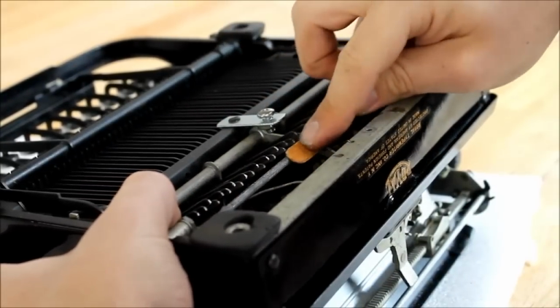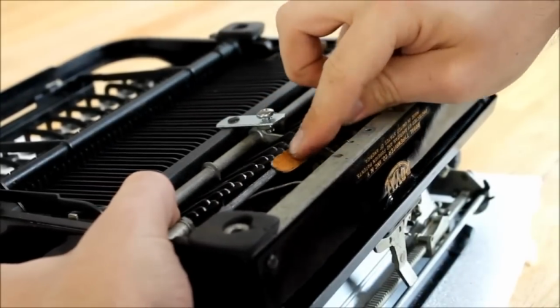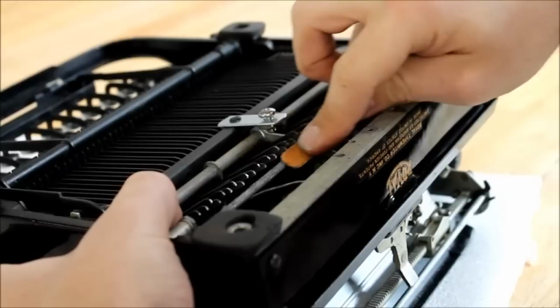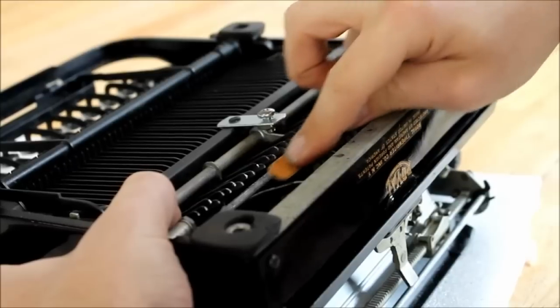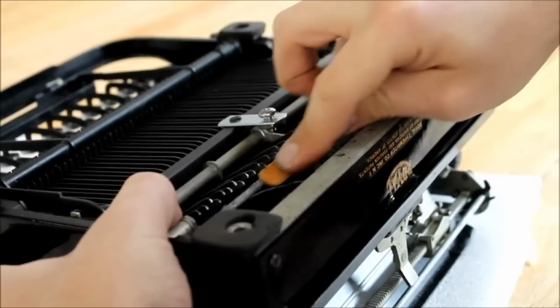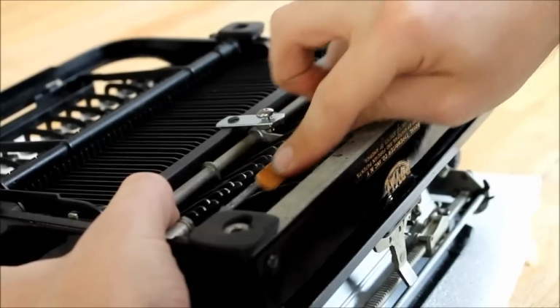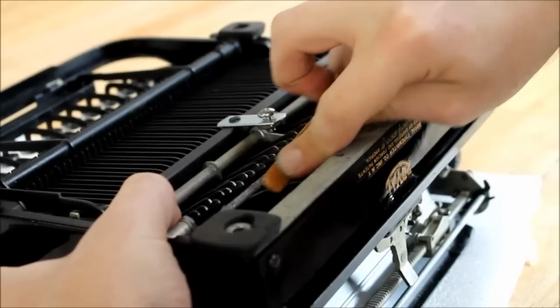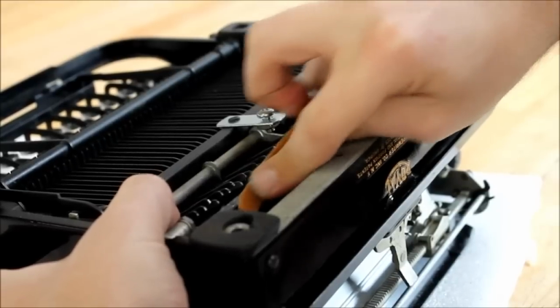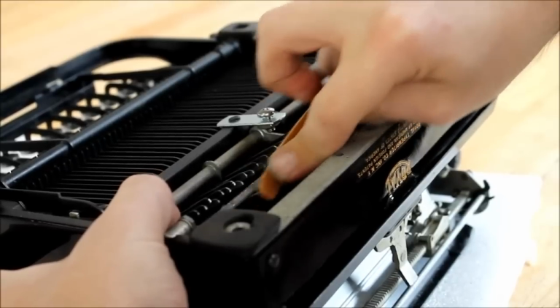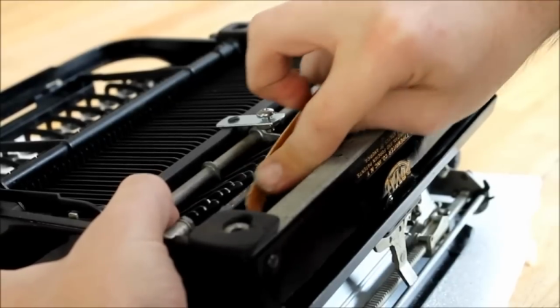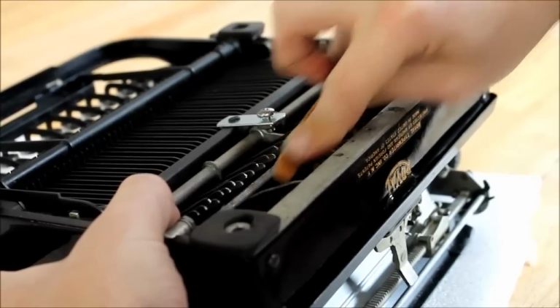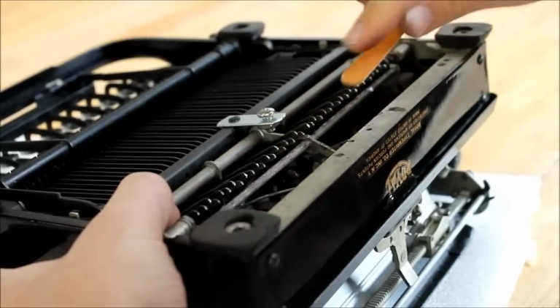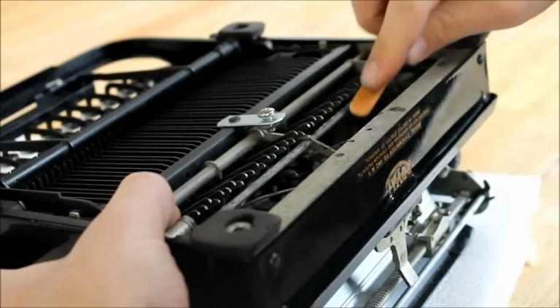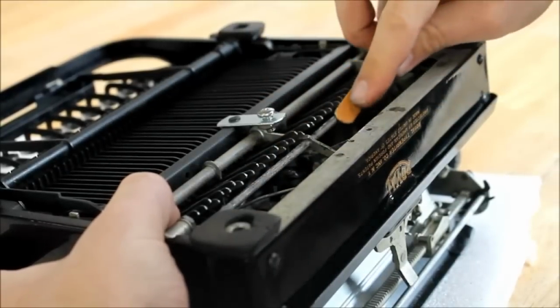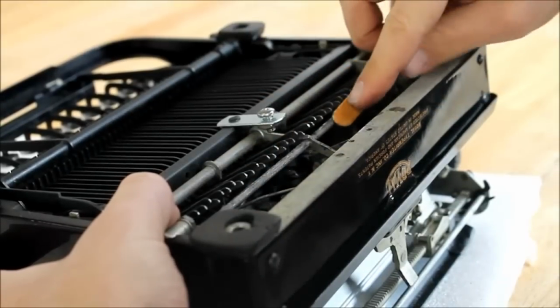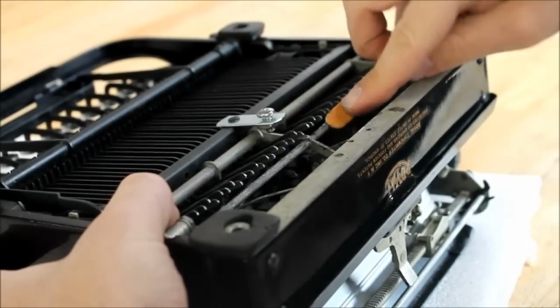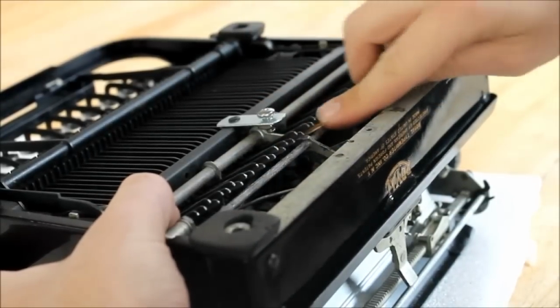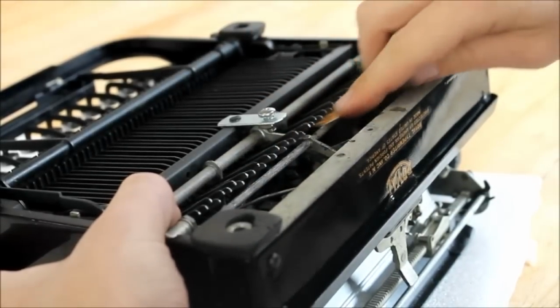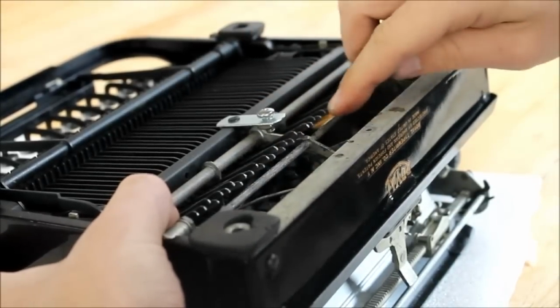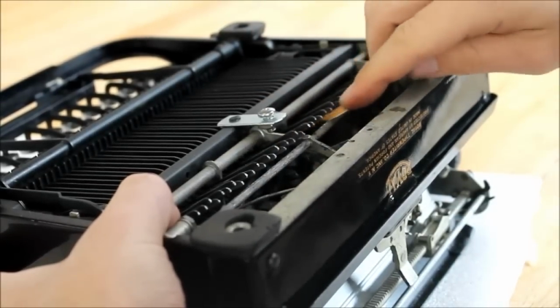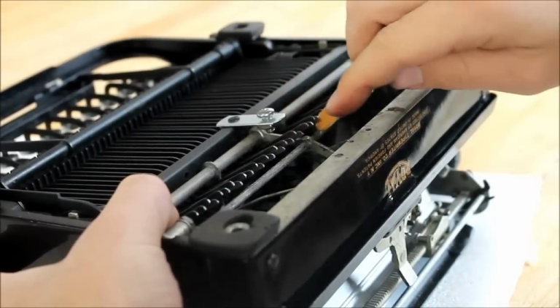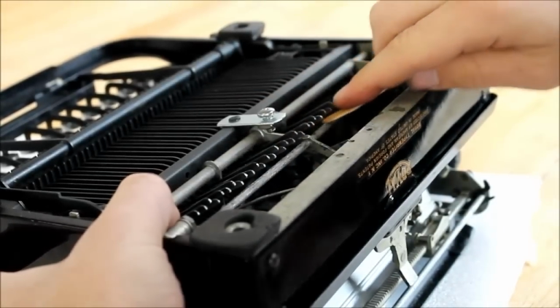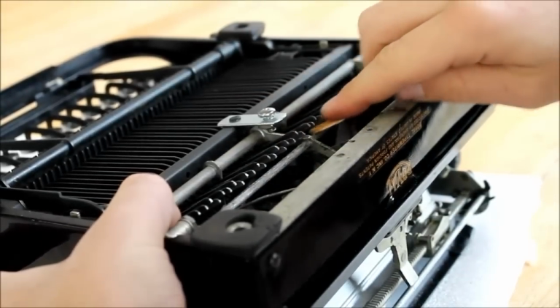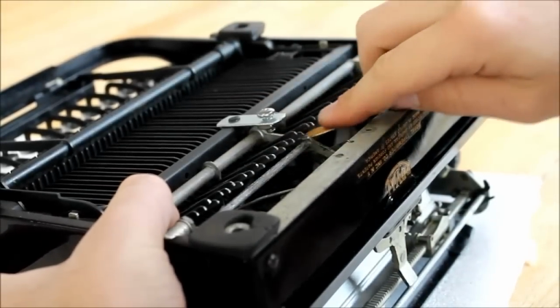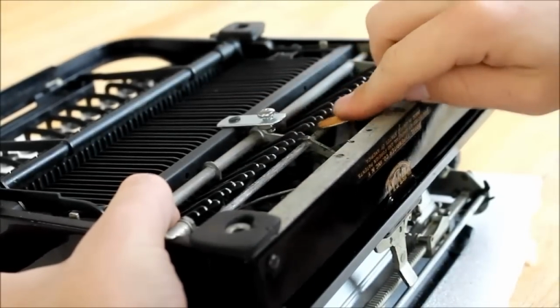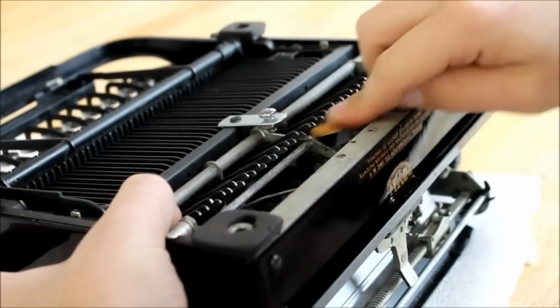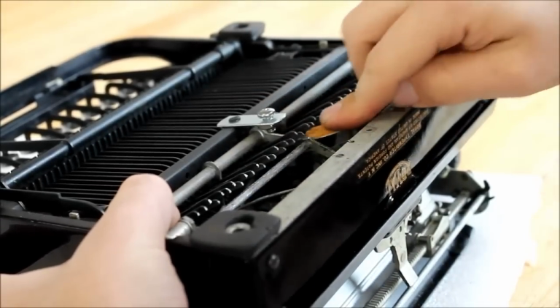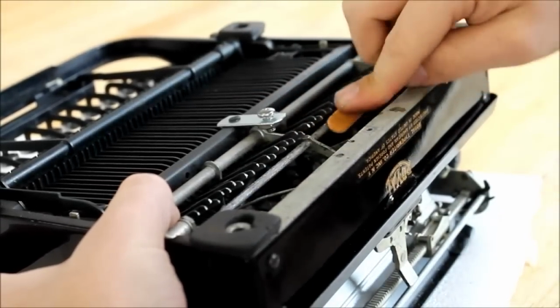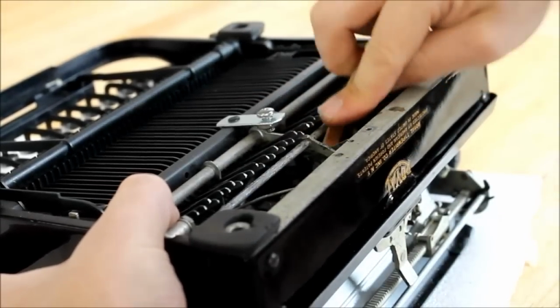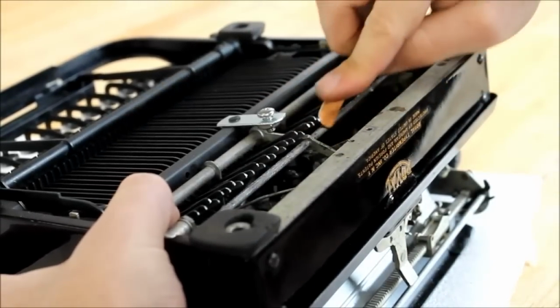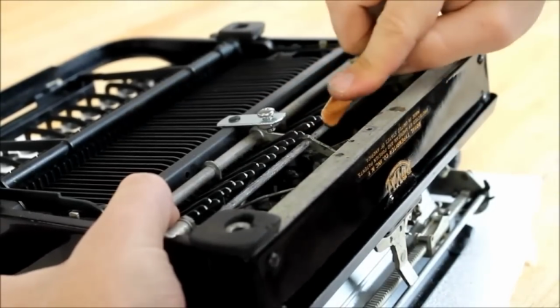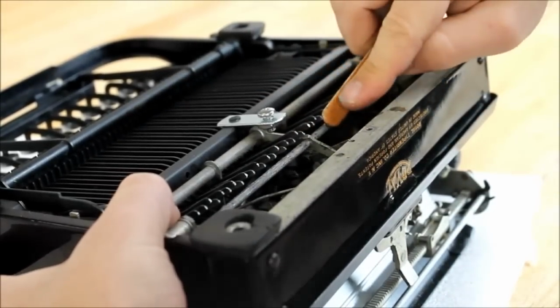You just have to make sure that the crossbar surface is nice and rough, and that there are no large blobs of grime anywhere.